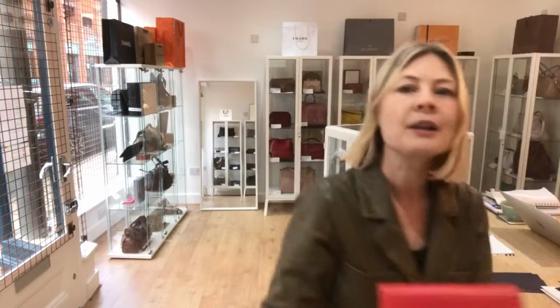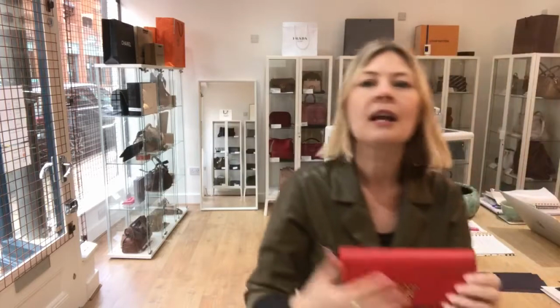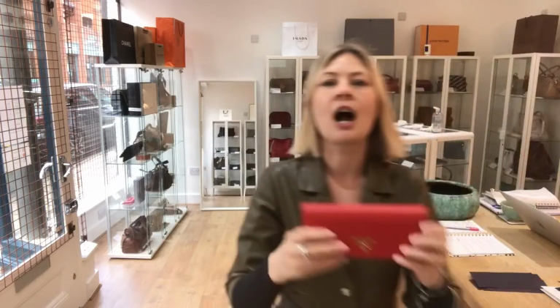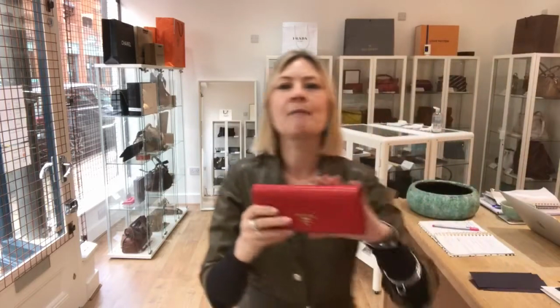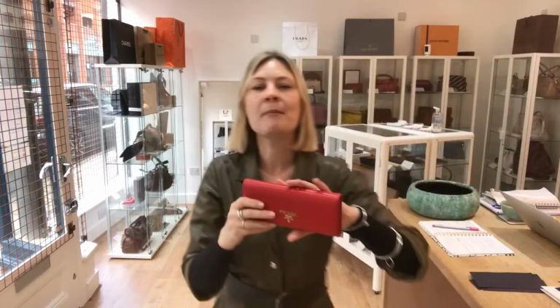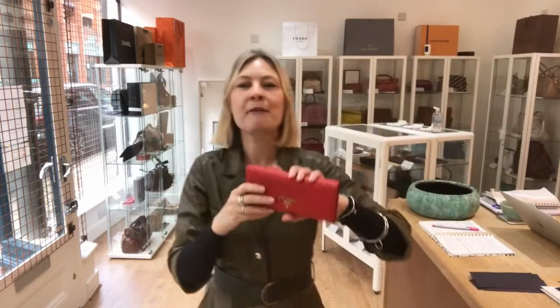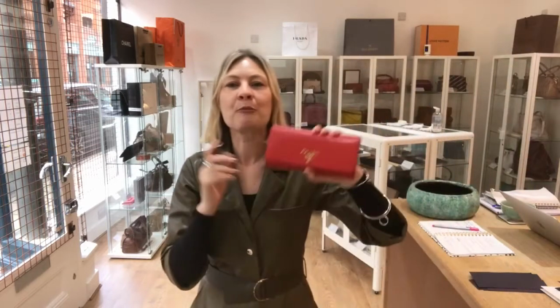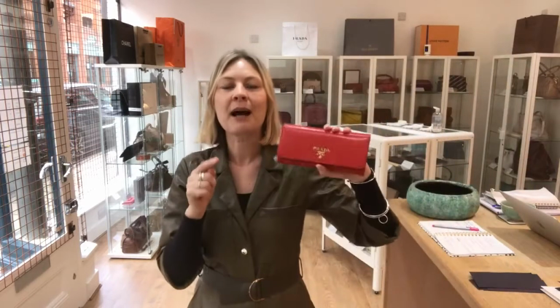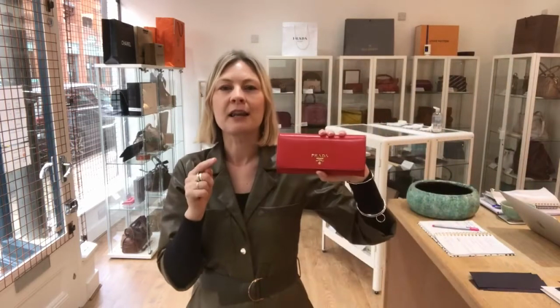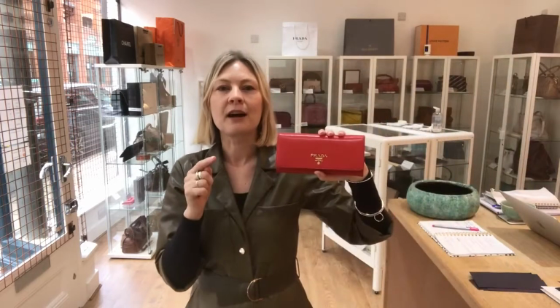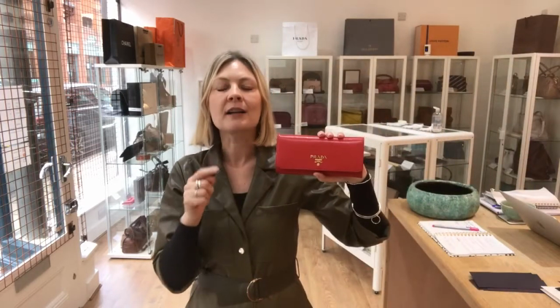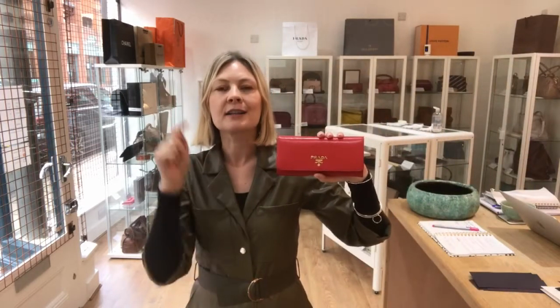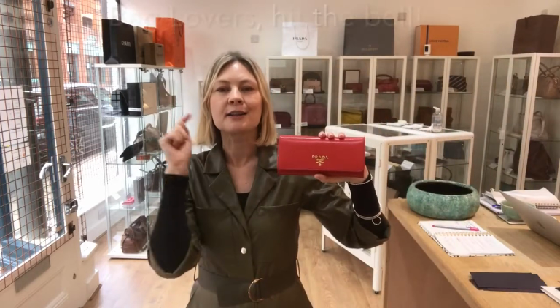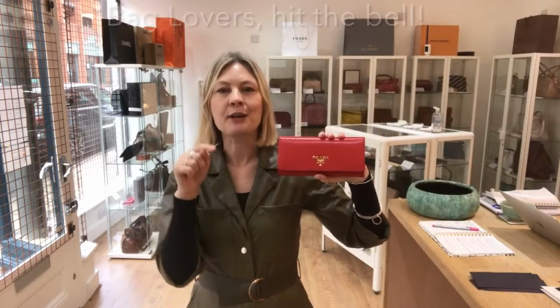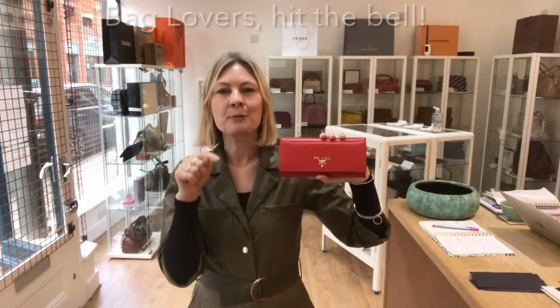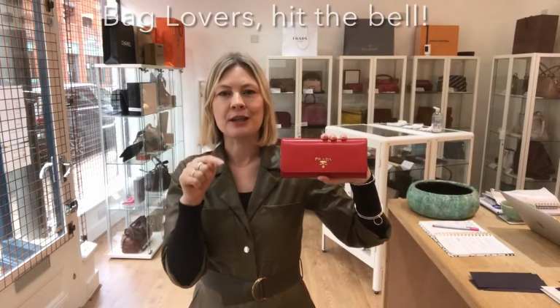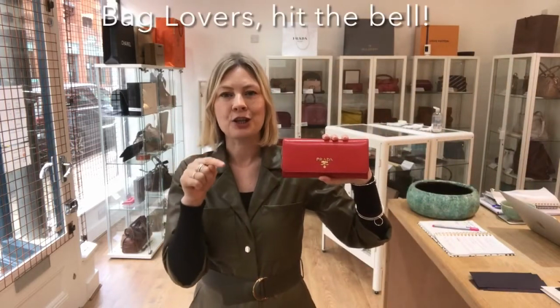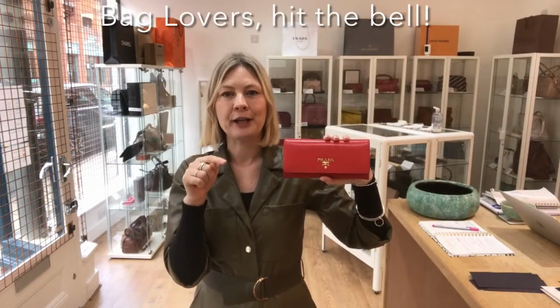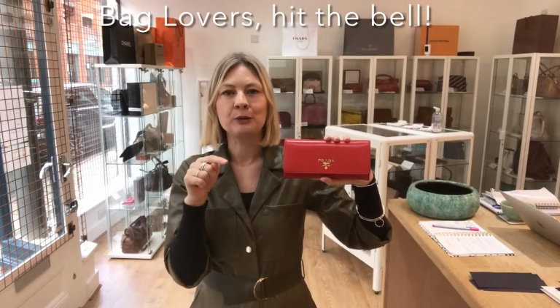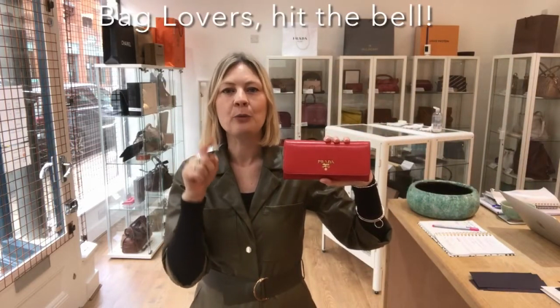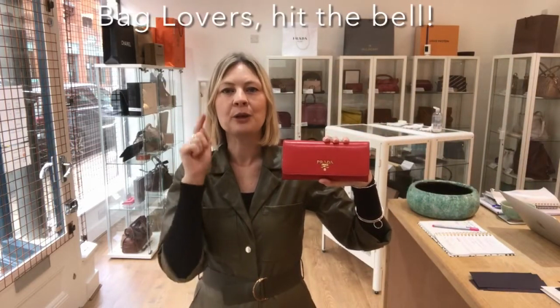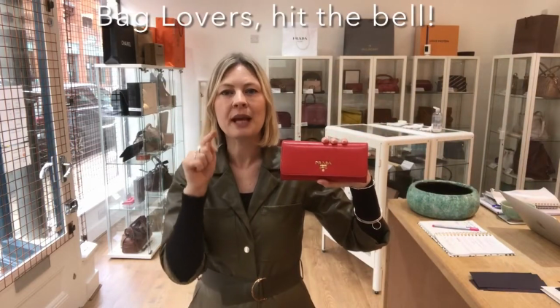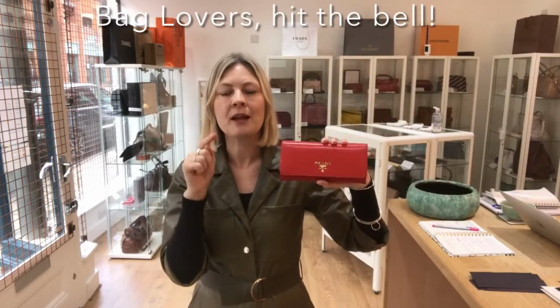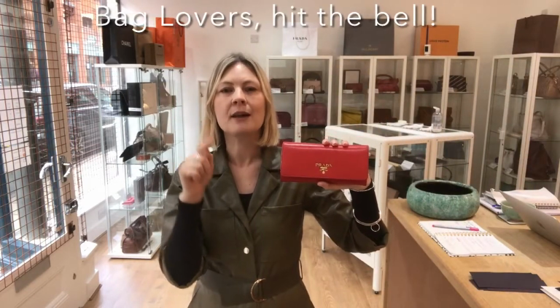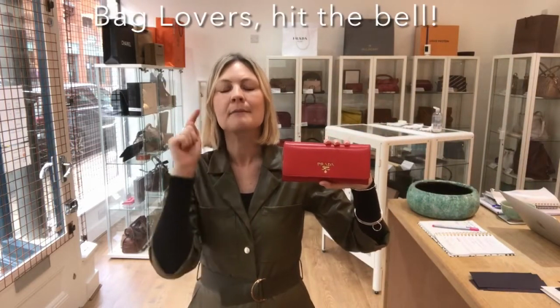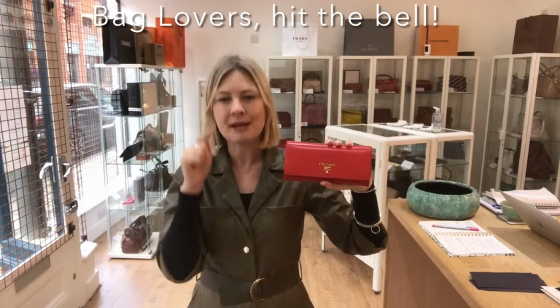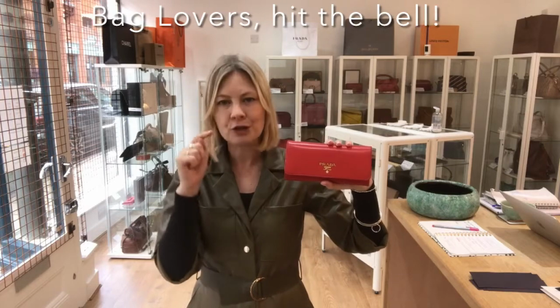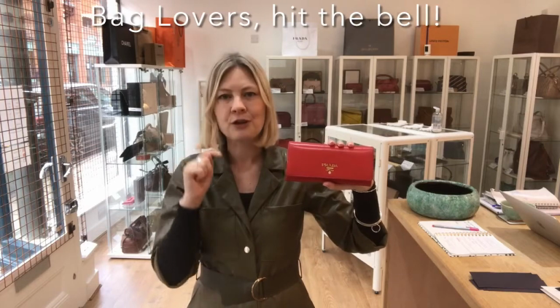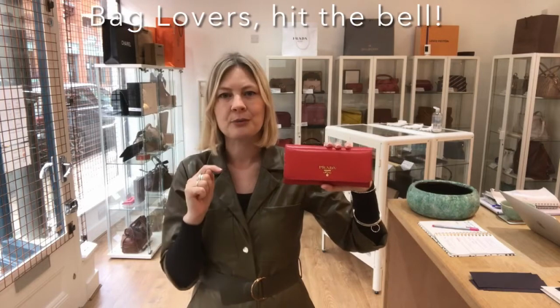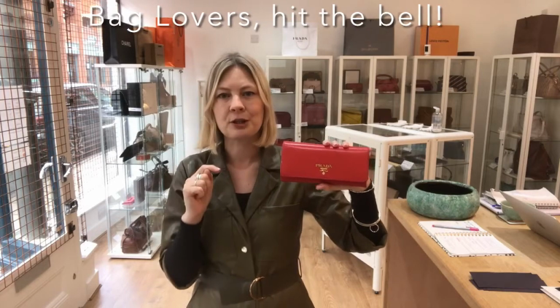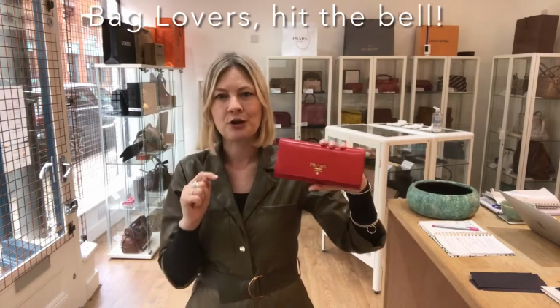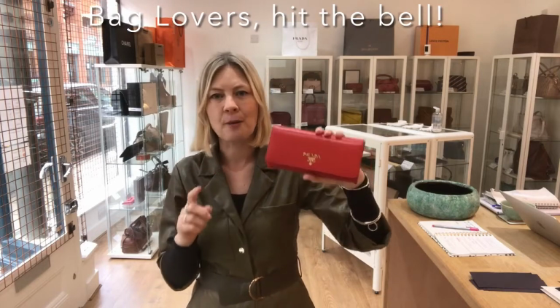So remember, if you're a bag lover, sign up to this channel. And when you hit the alerts, make sure they're switched to on.